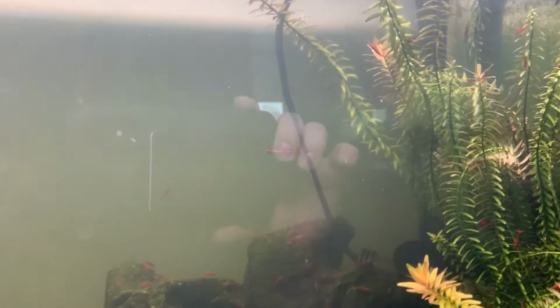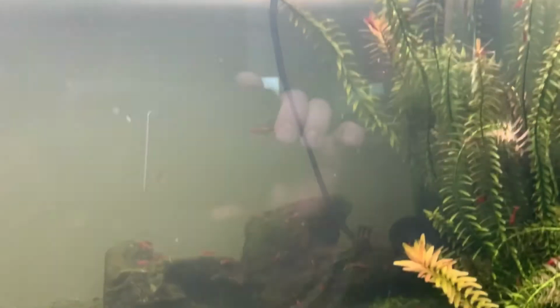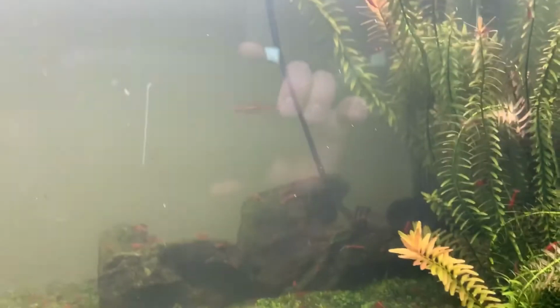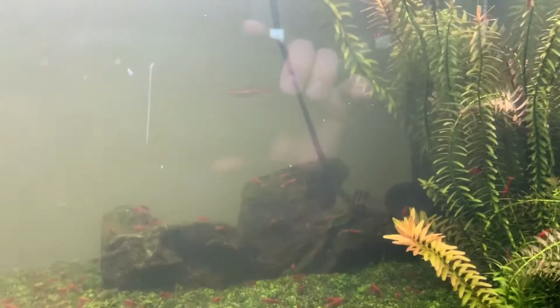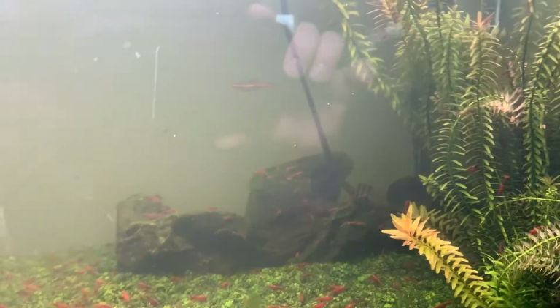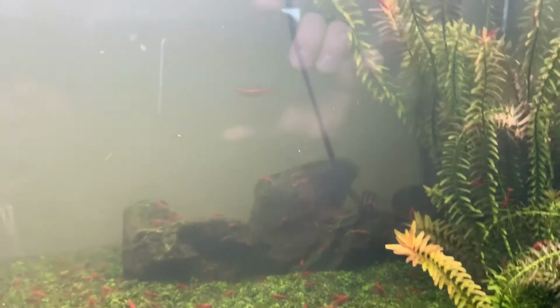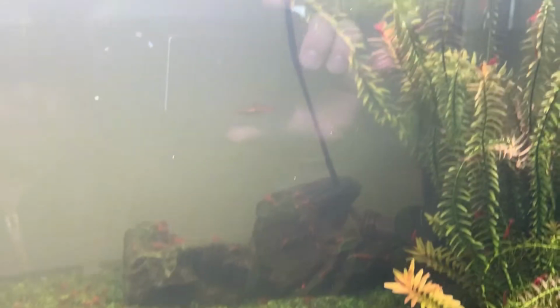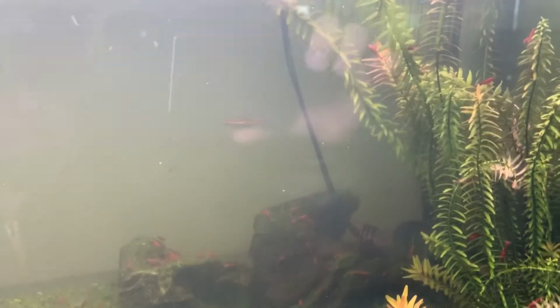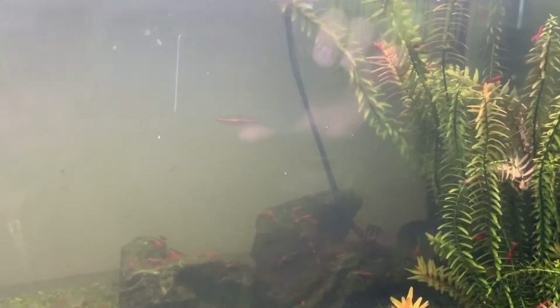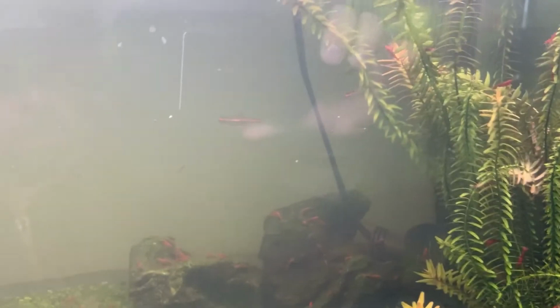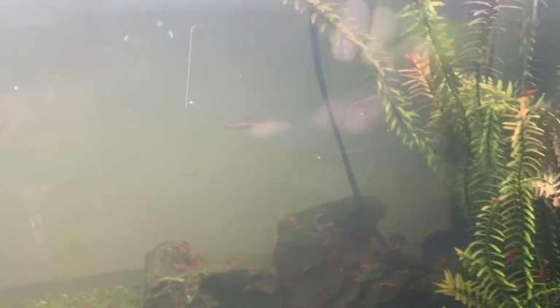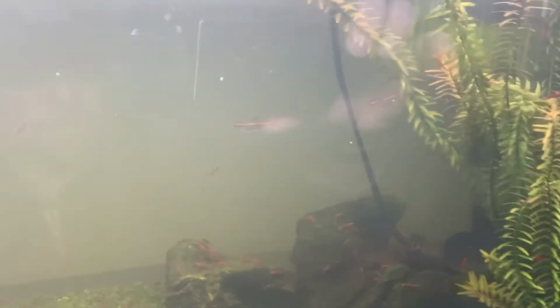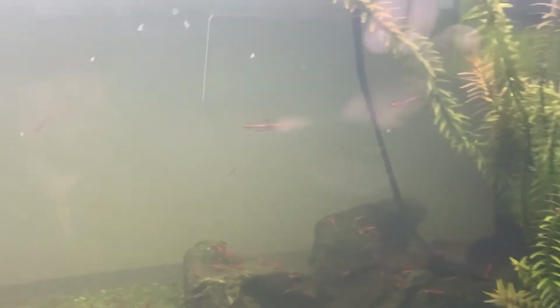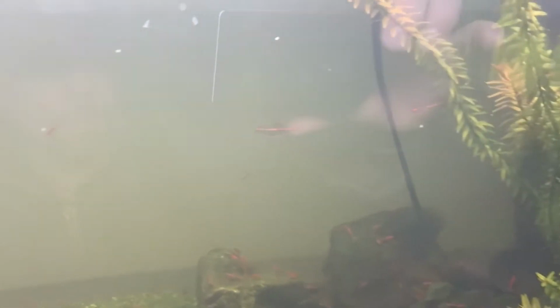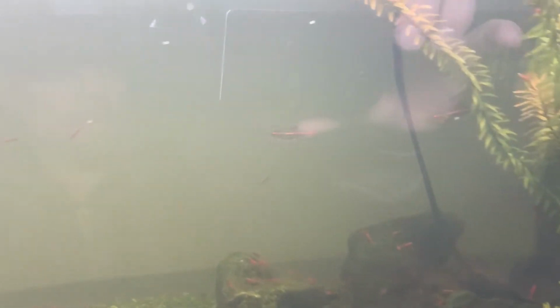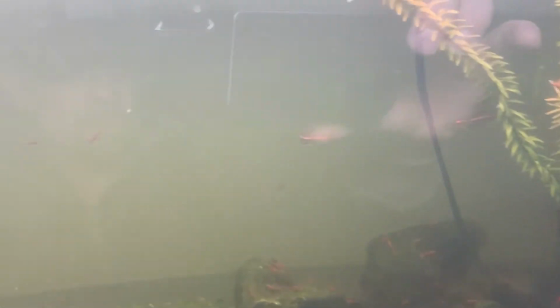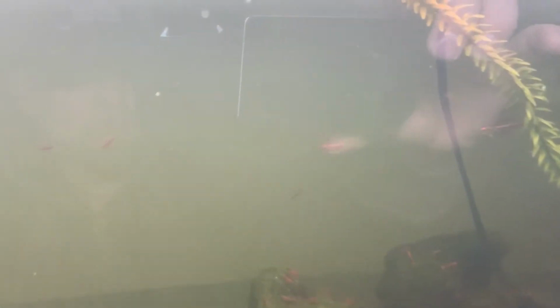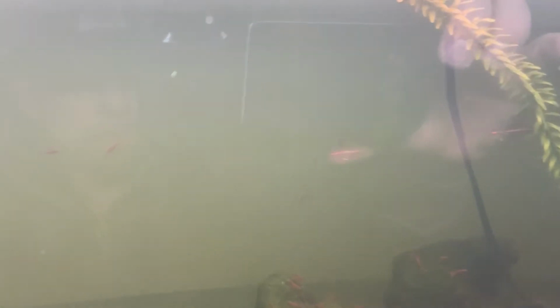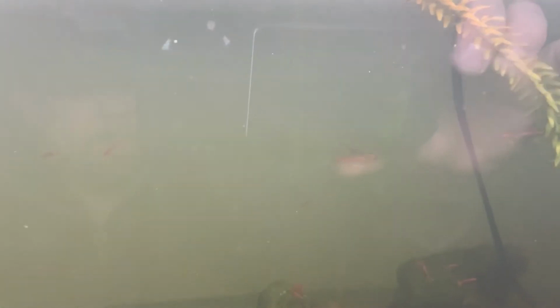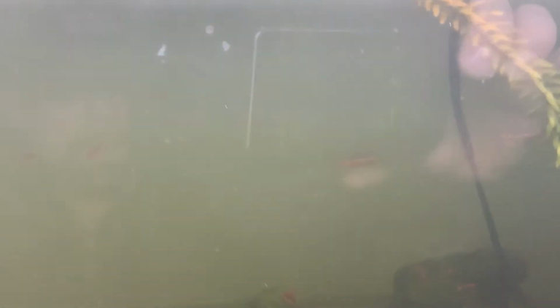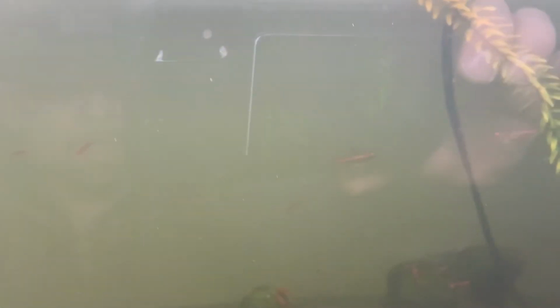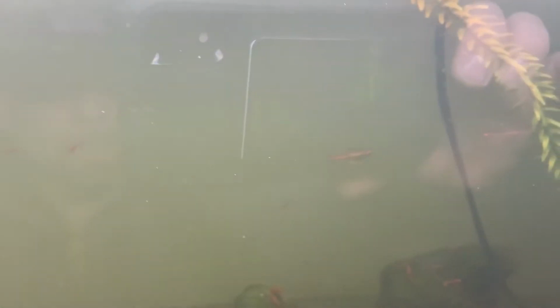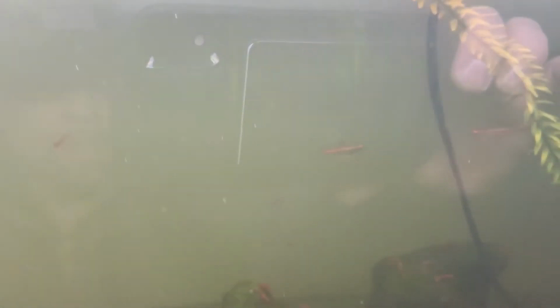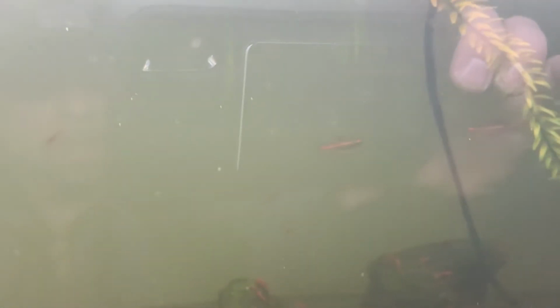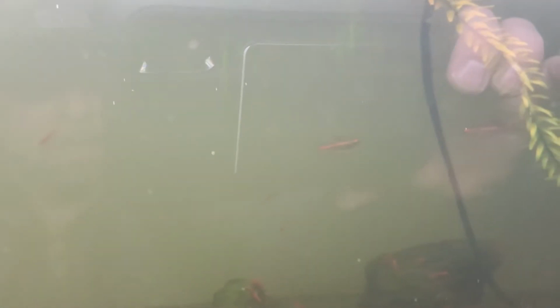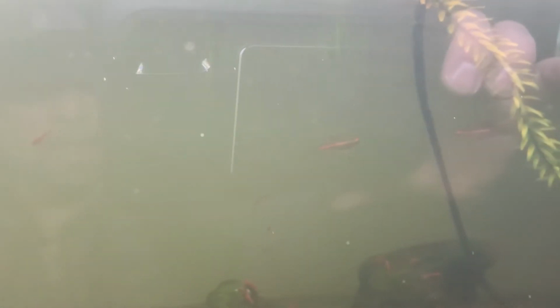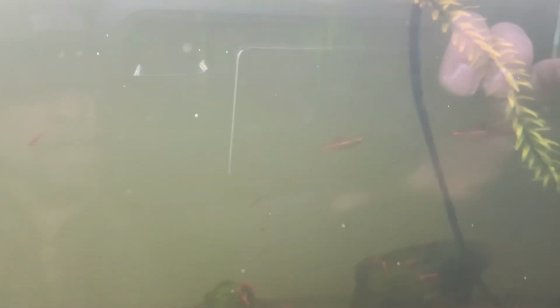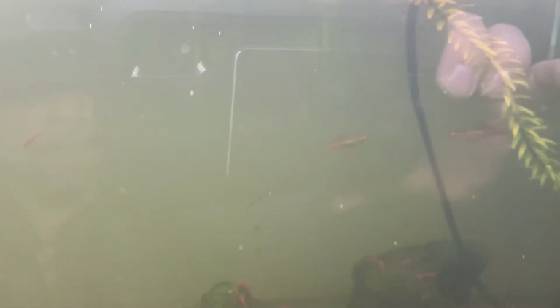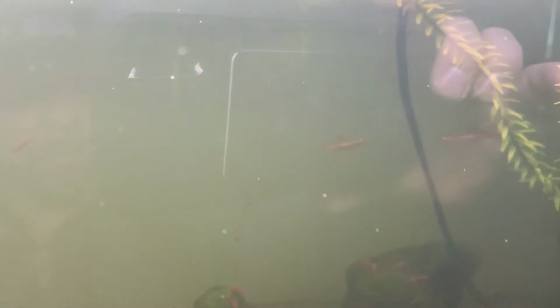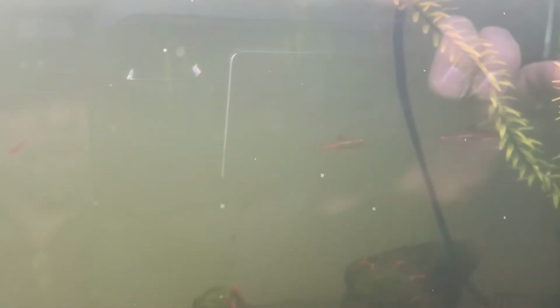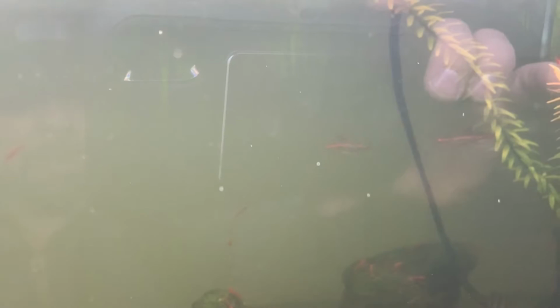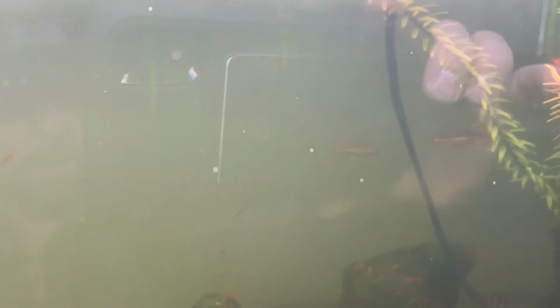You can see them back there. There's one of them — one of them is hiding. It's a red Tetra.